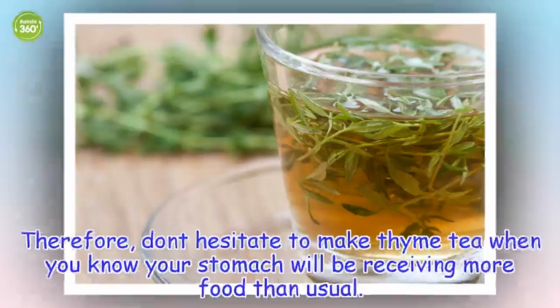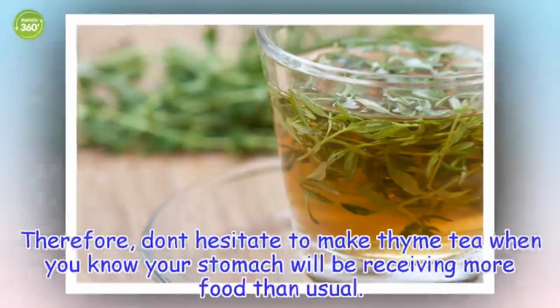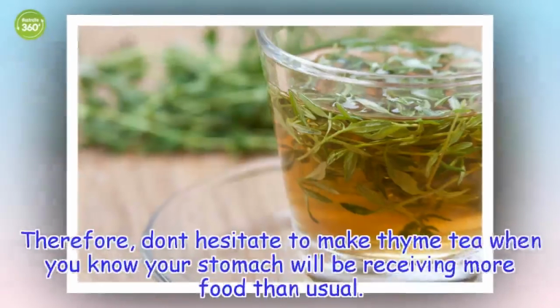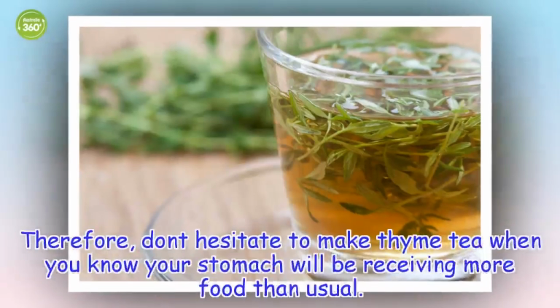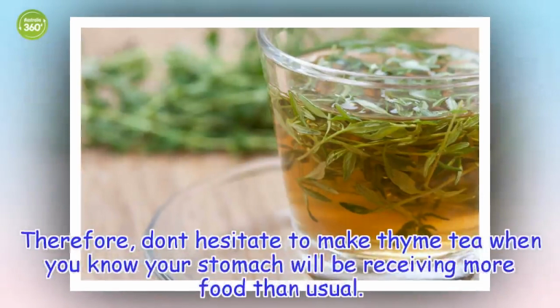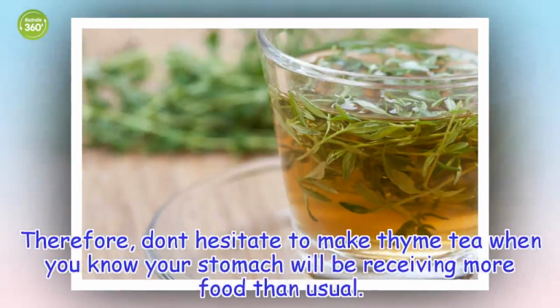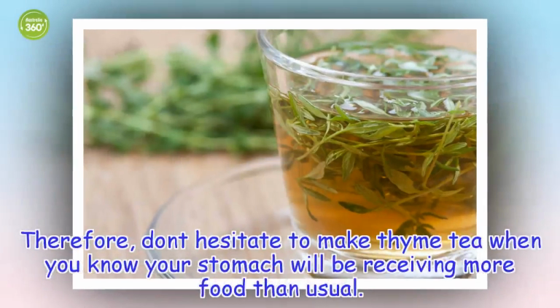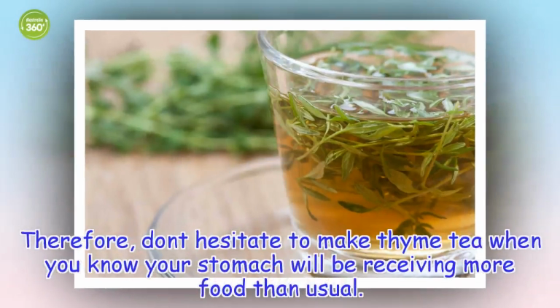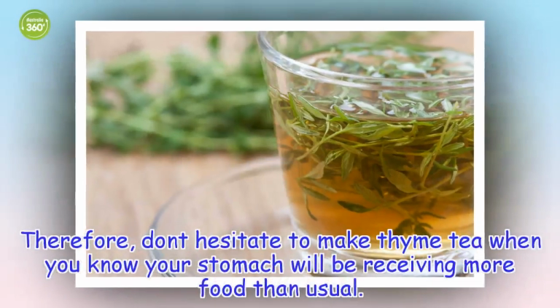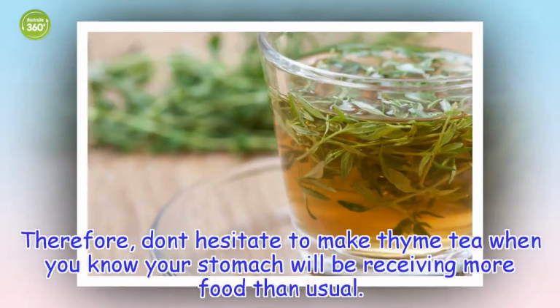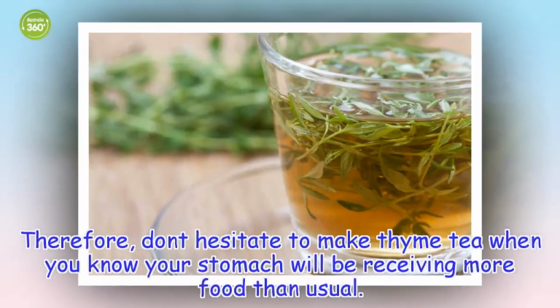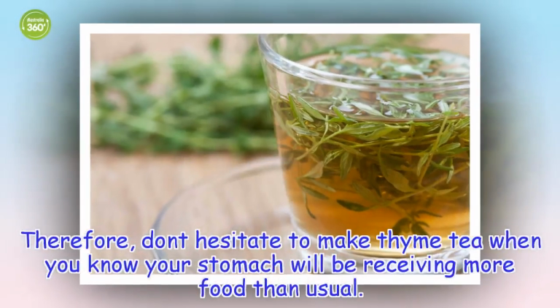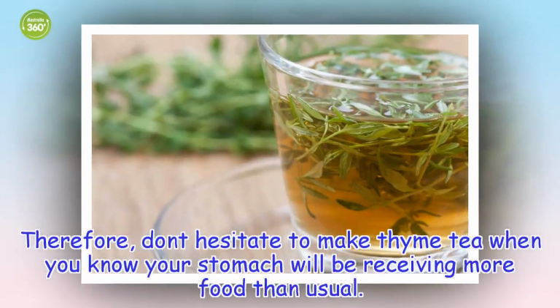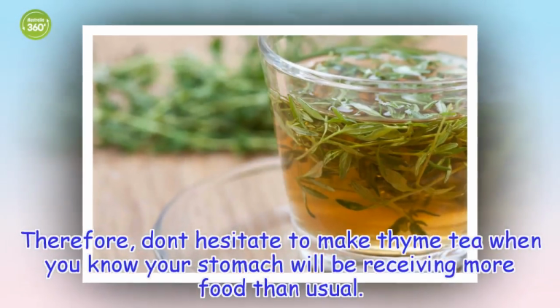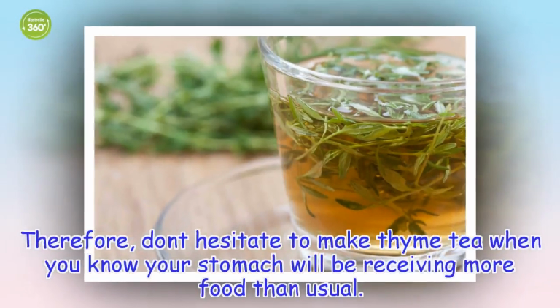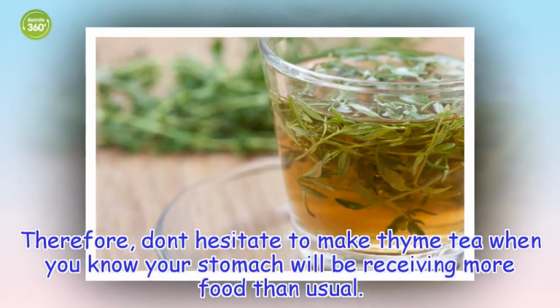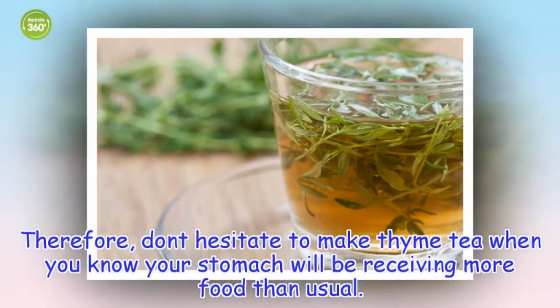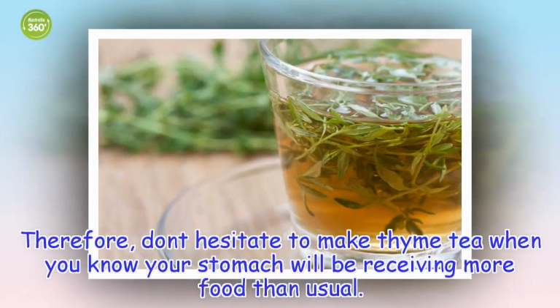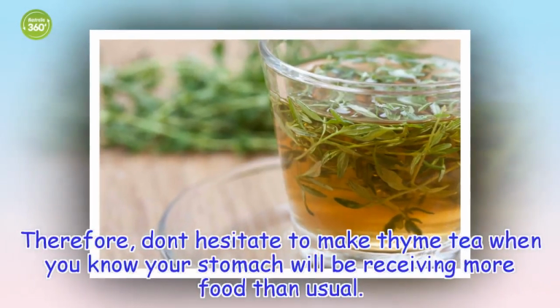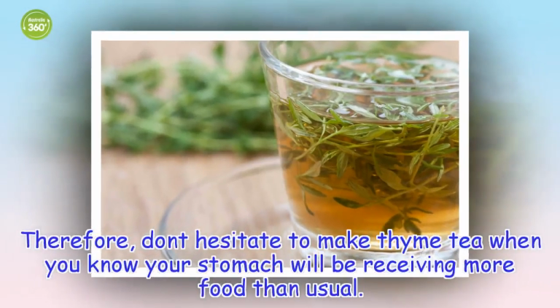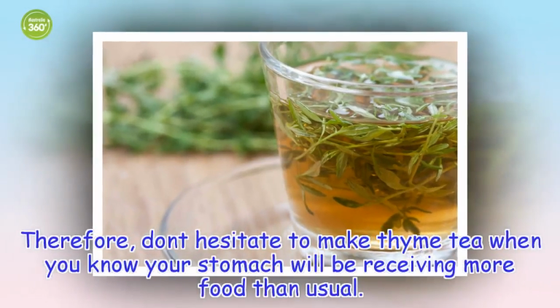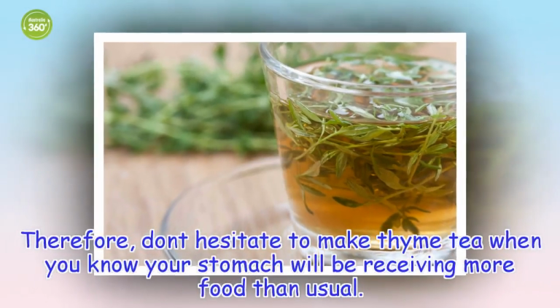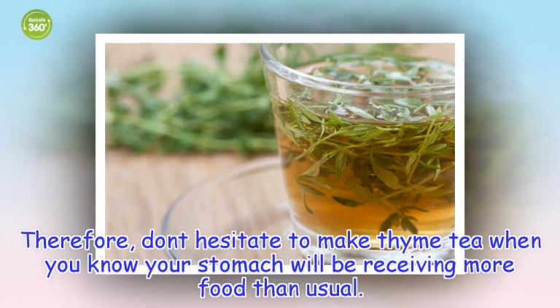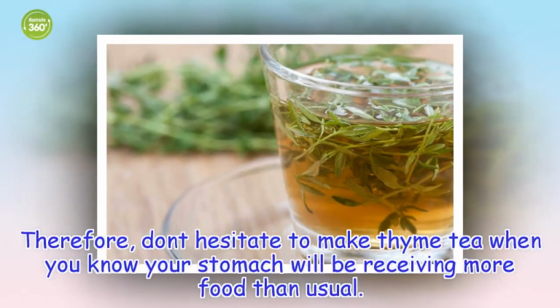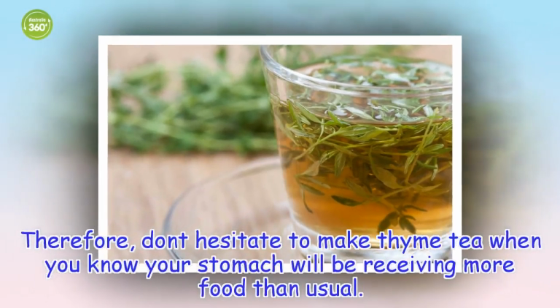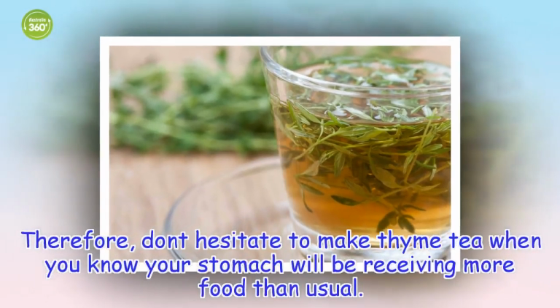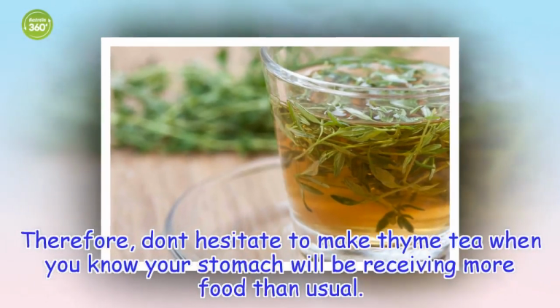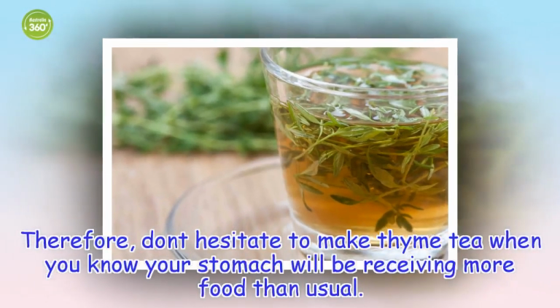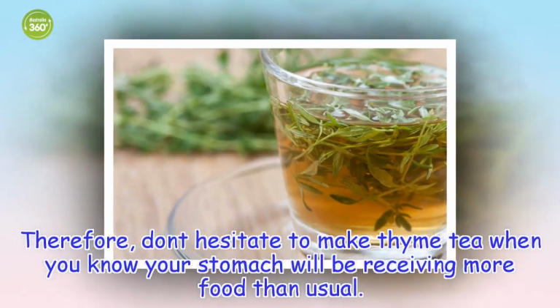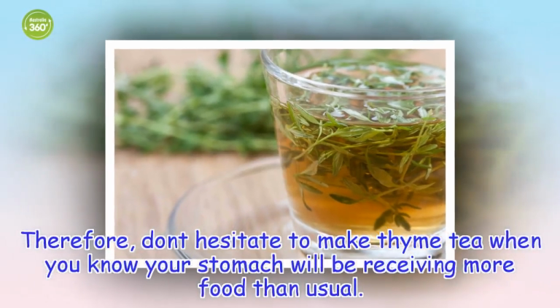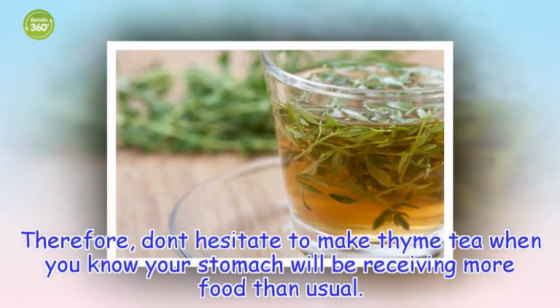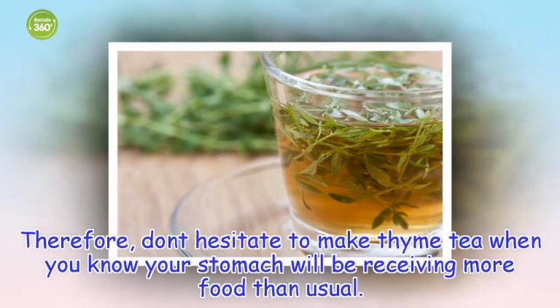Therefore, don't hesitate to make thyme tea when you know your stomach will be receiving more food than usual.